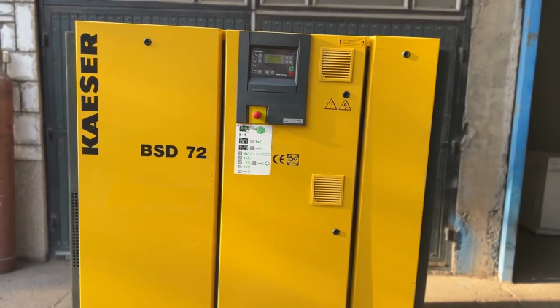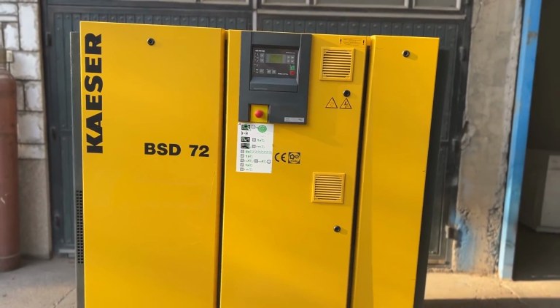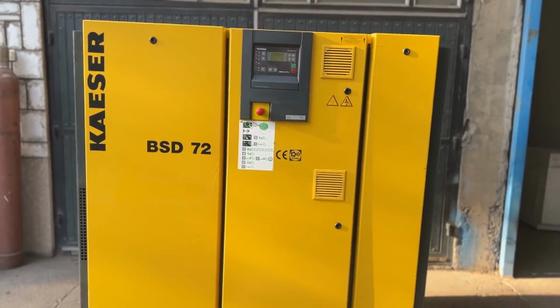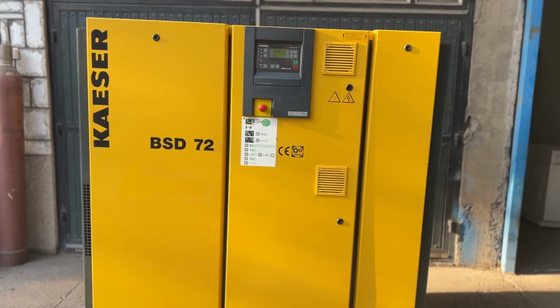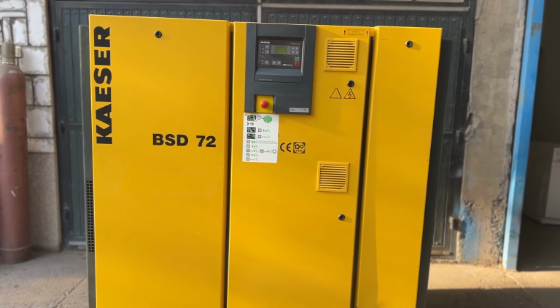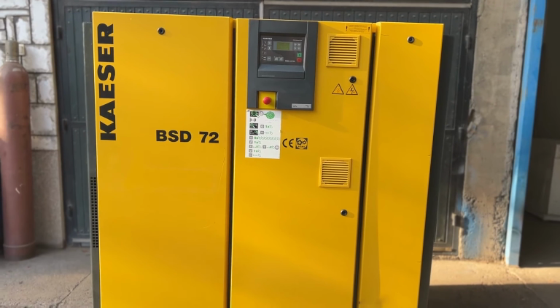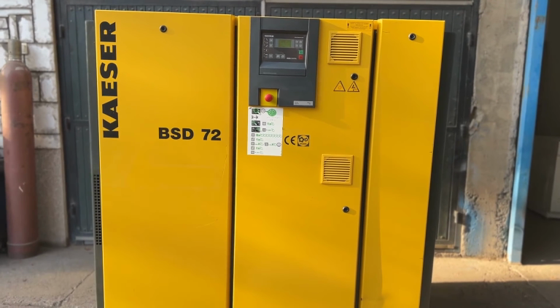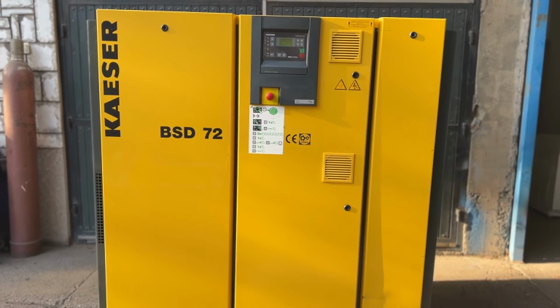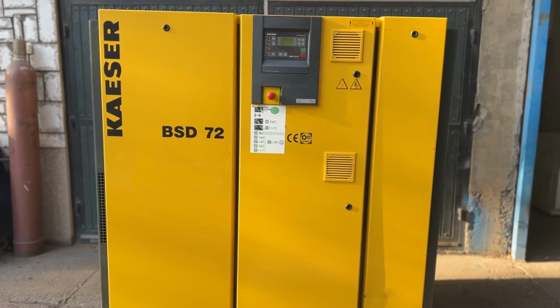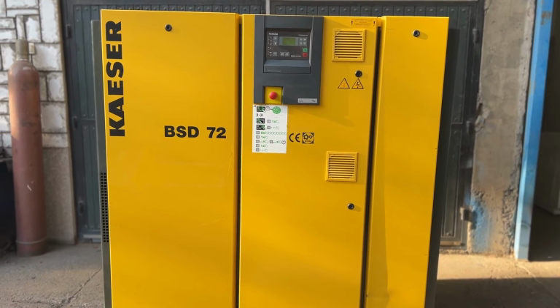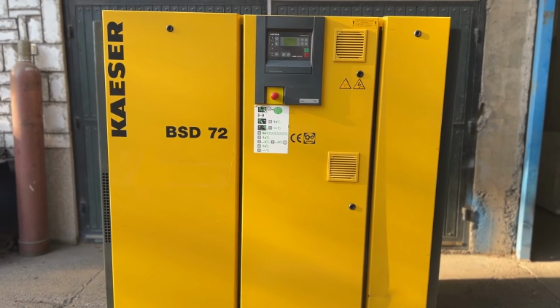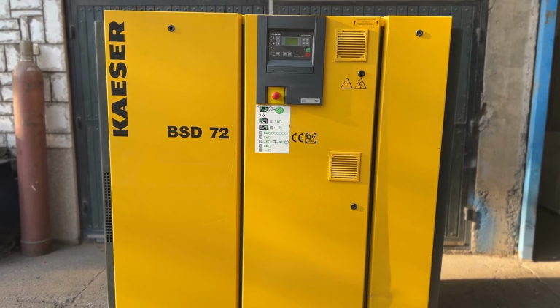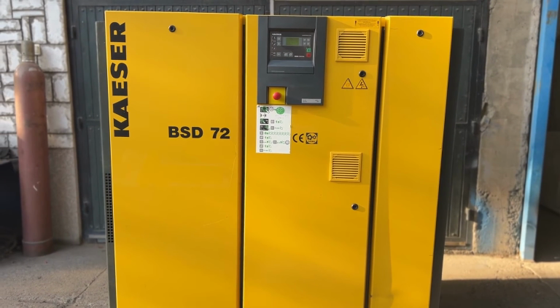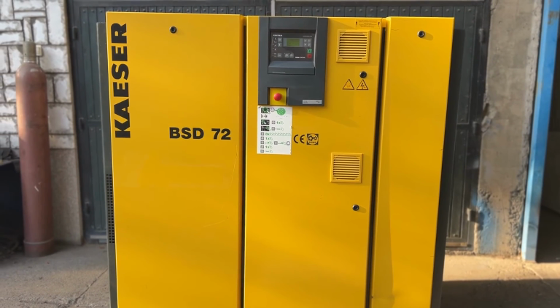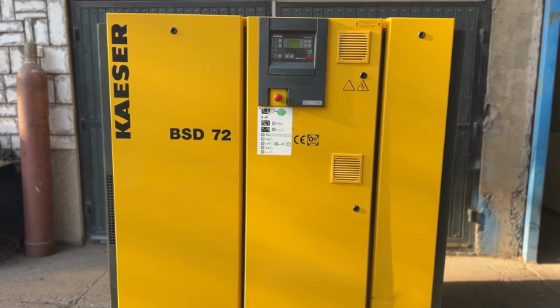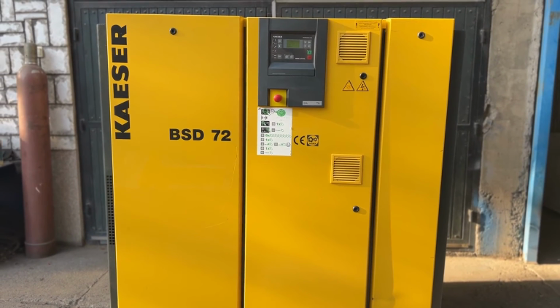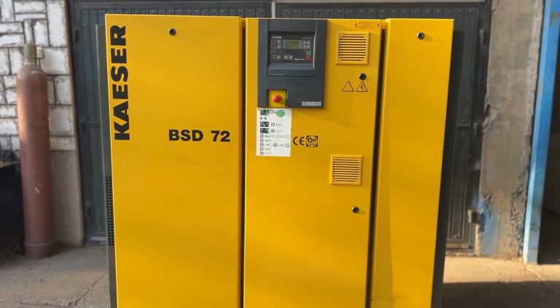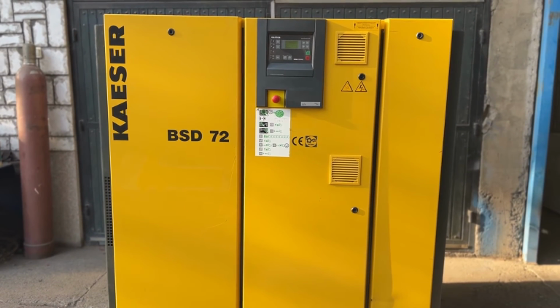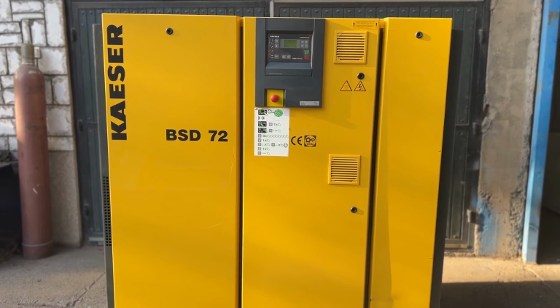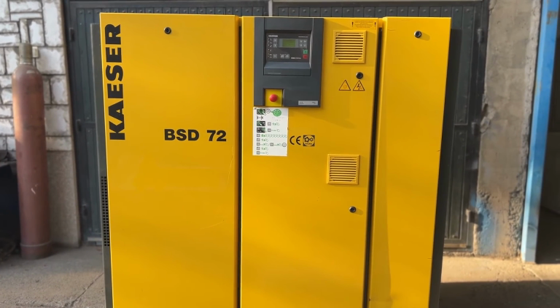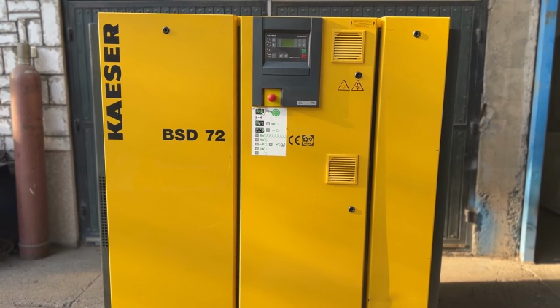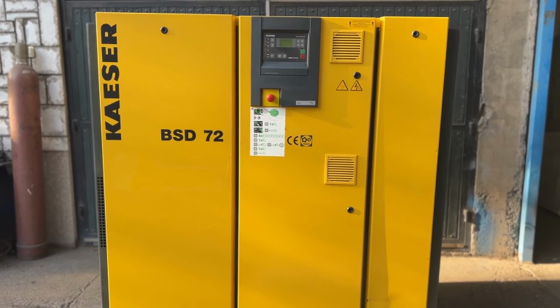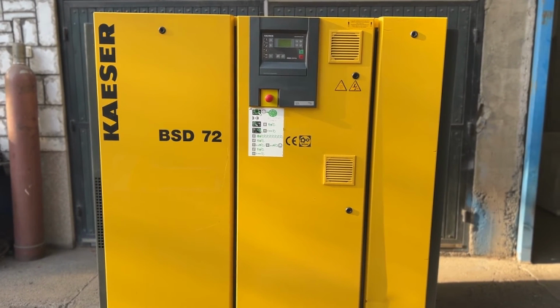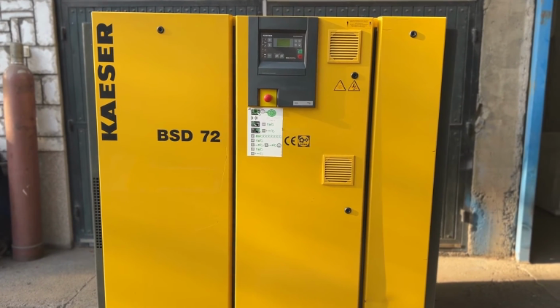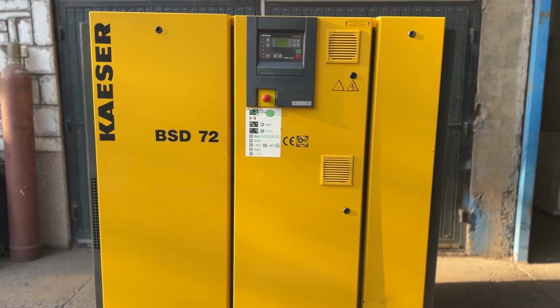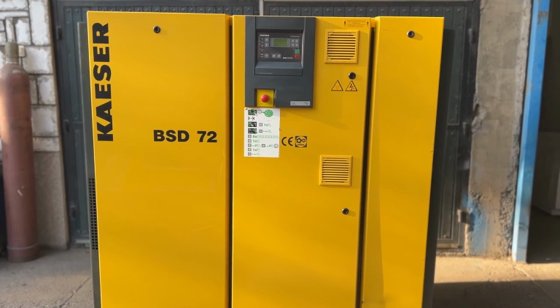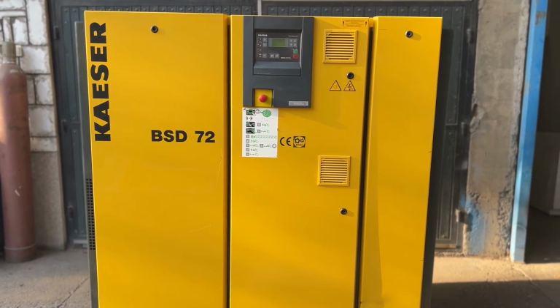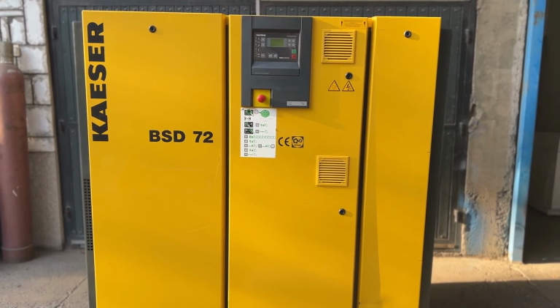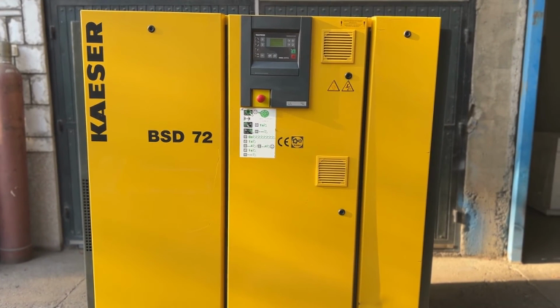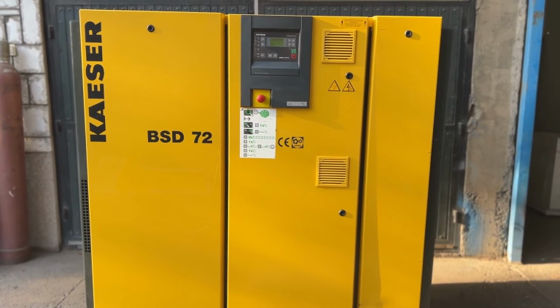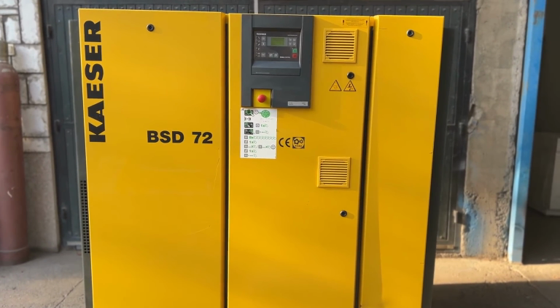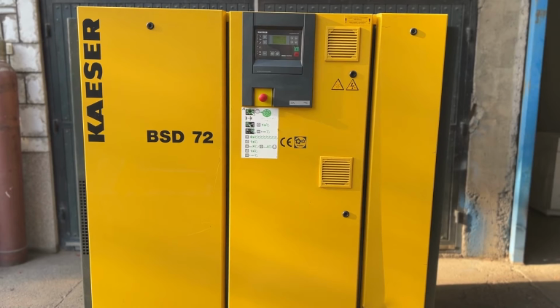Don't miss this great item — thank you and good luck on your bids!